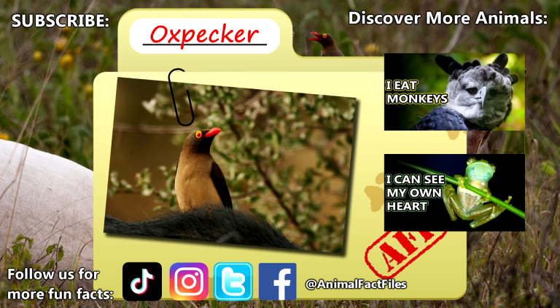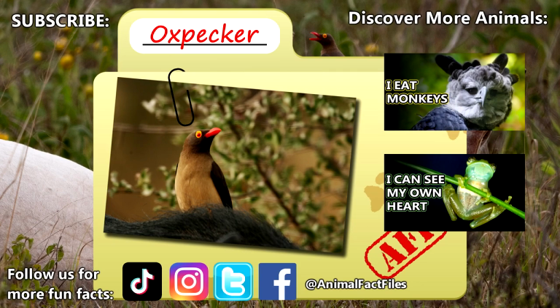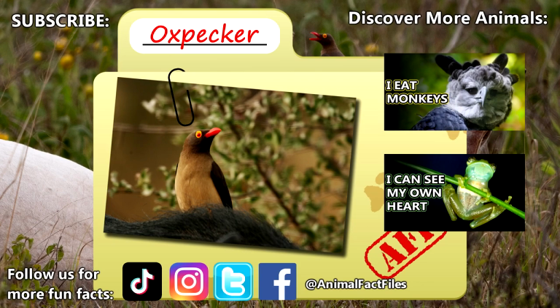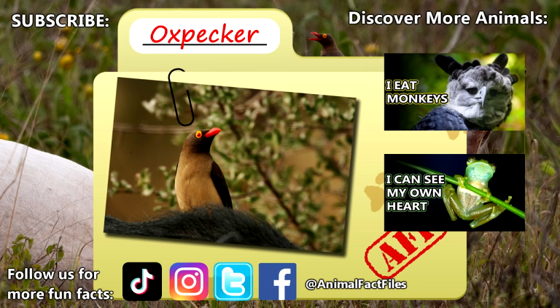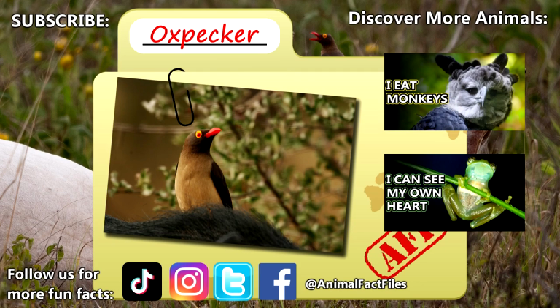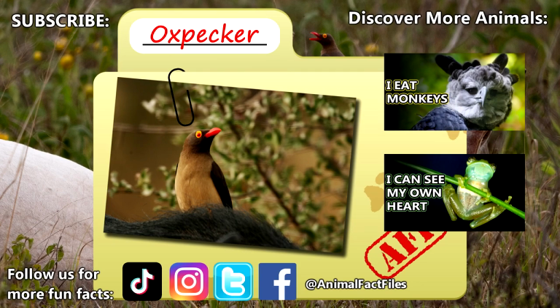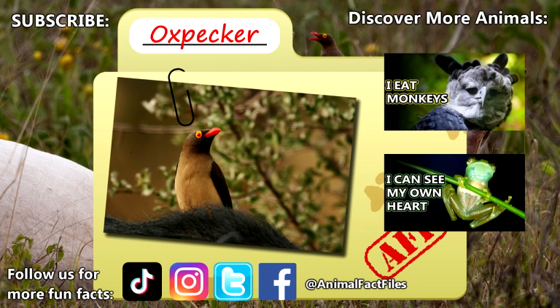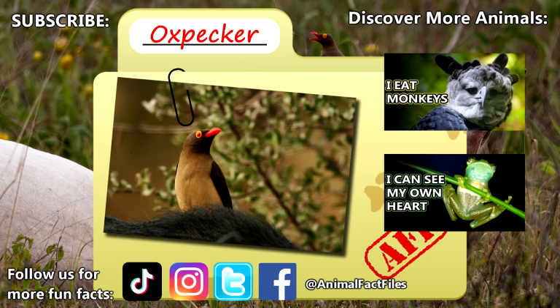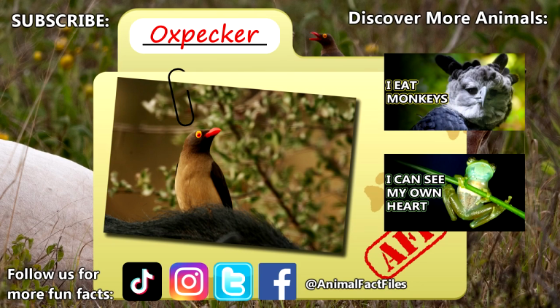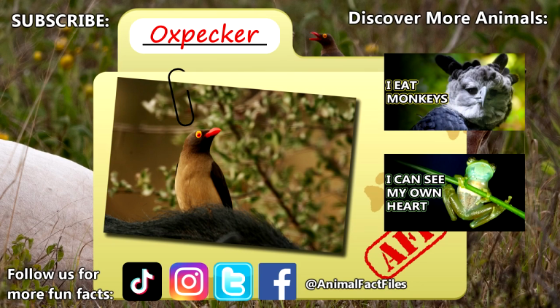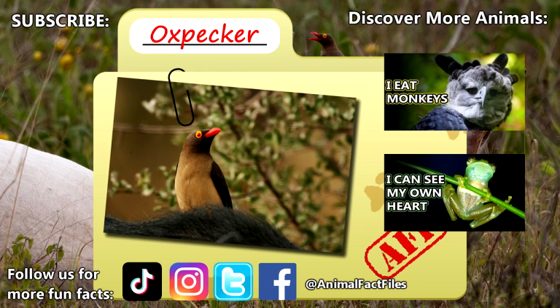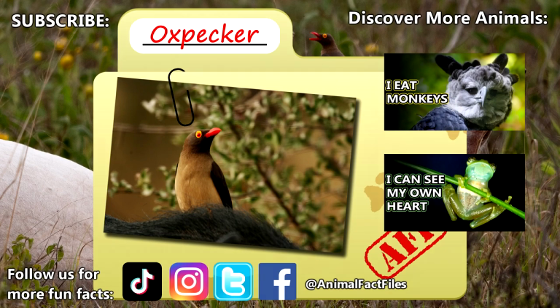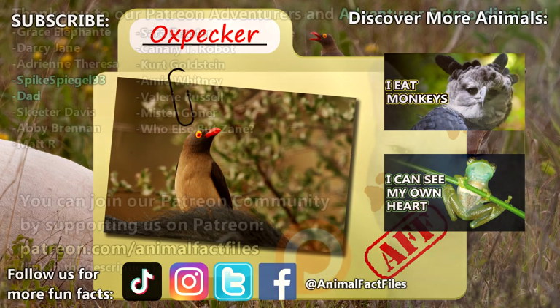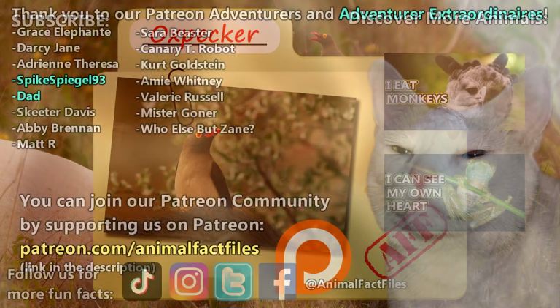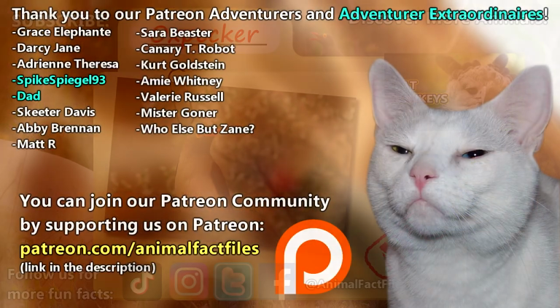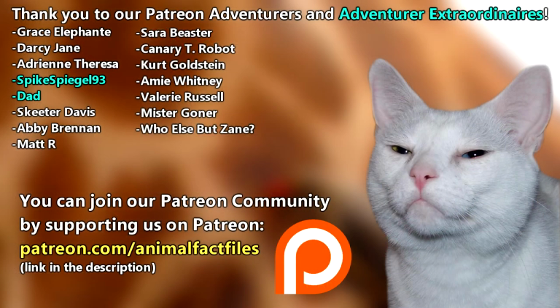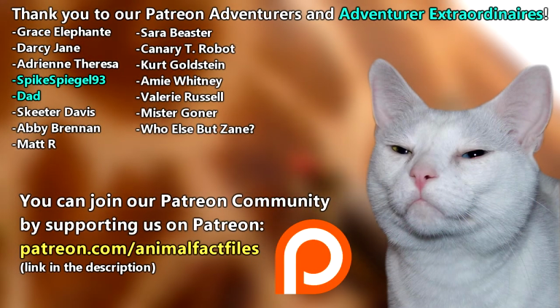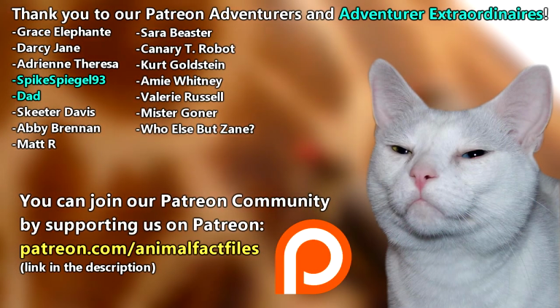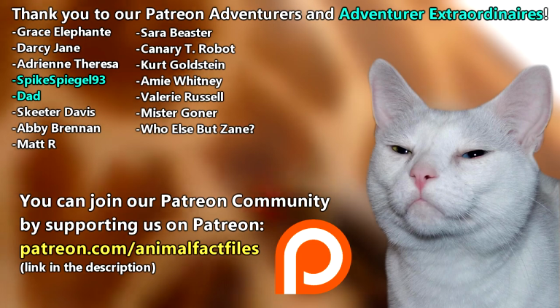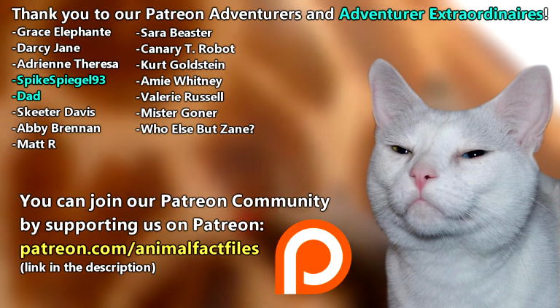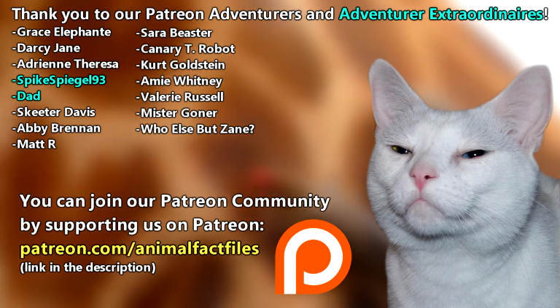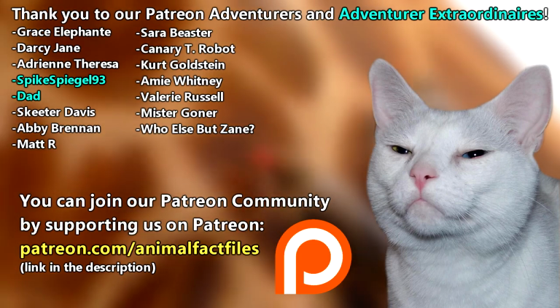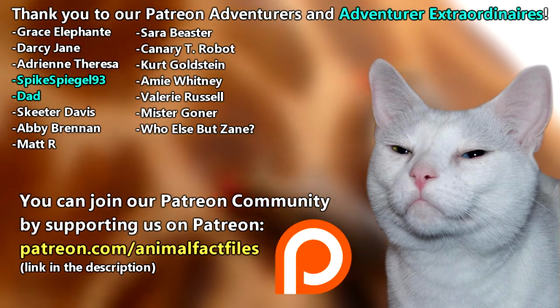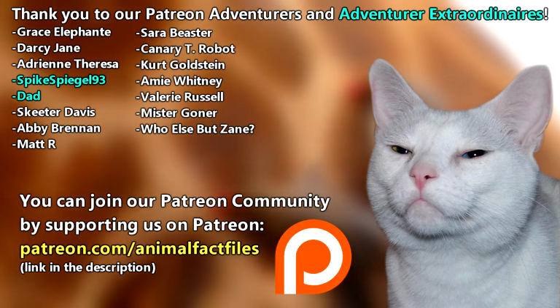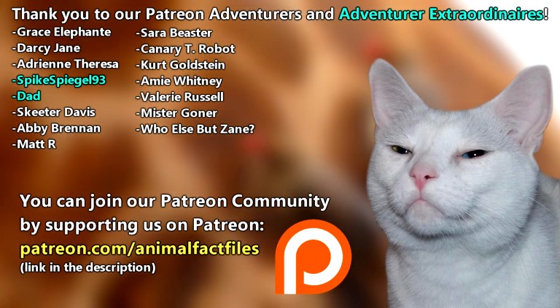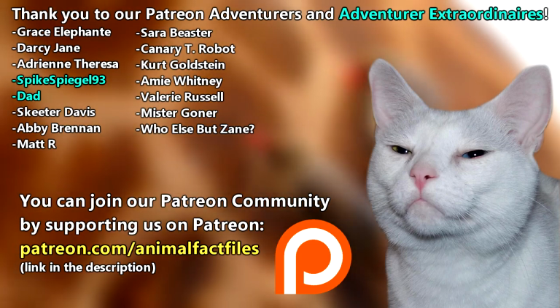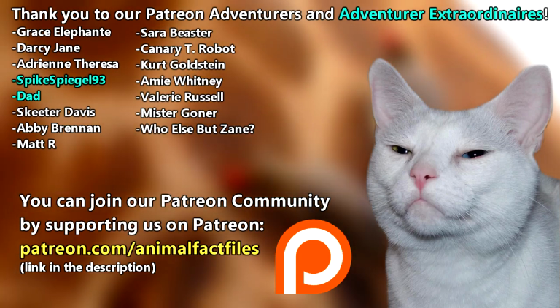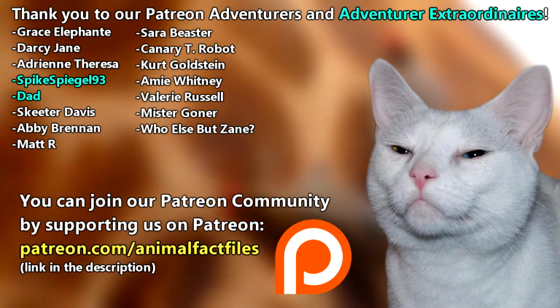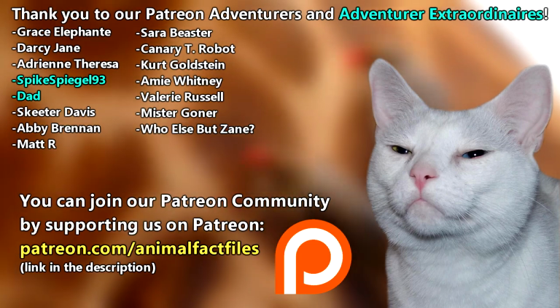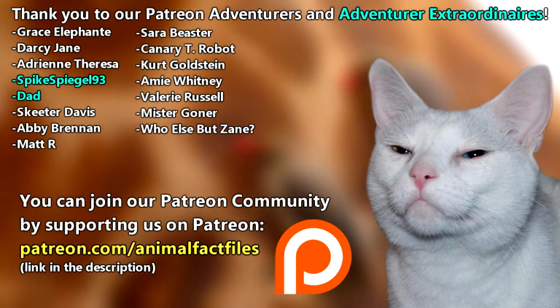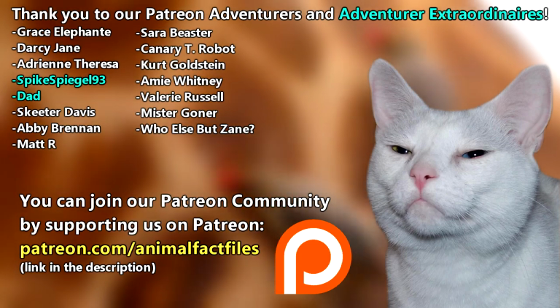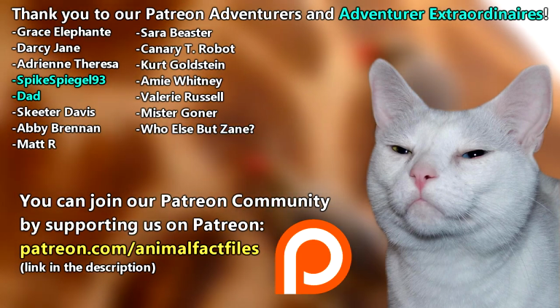Give a thumbs up if you learned something new today! Thank you to our patrons SpikeSpiegel93, Dad, and everyone else for their support of this channel, and thank you for watching Animal Fact Files!